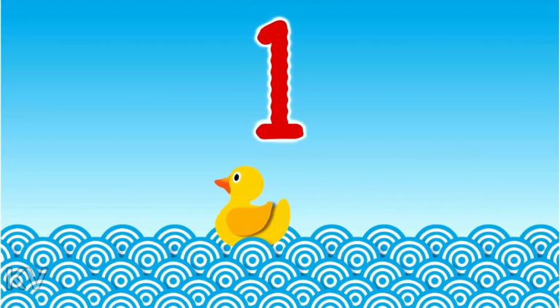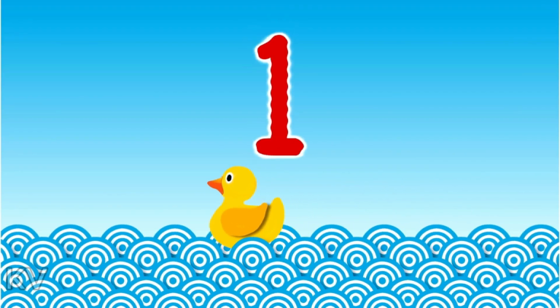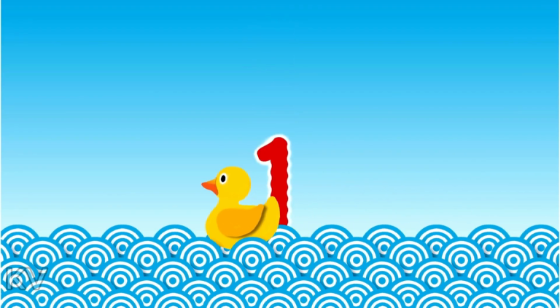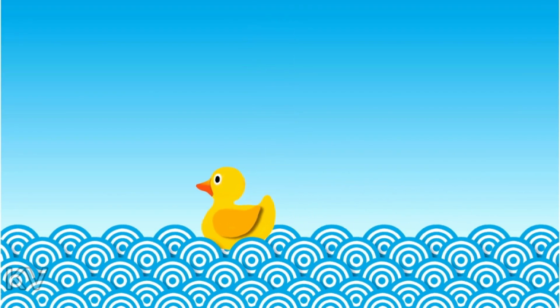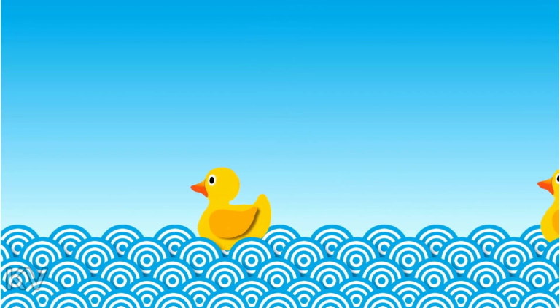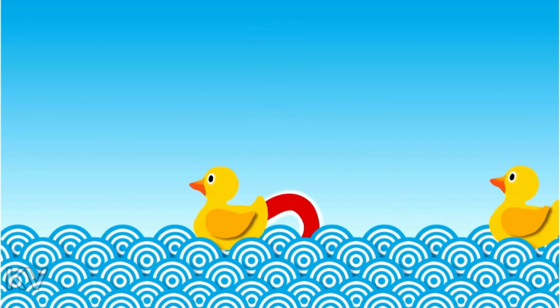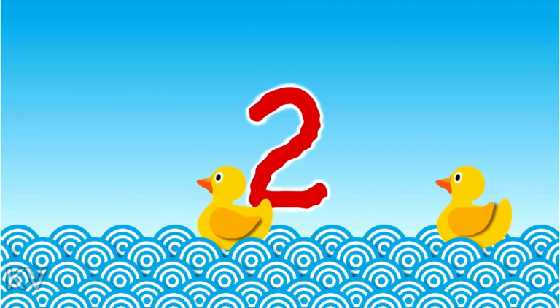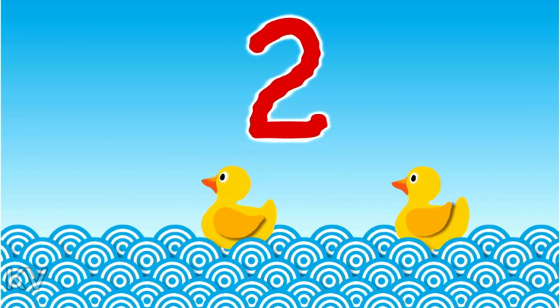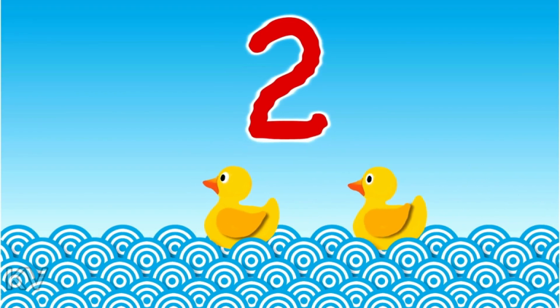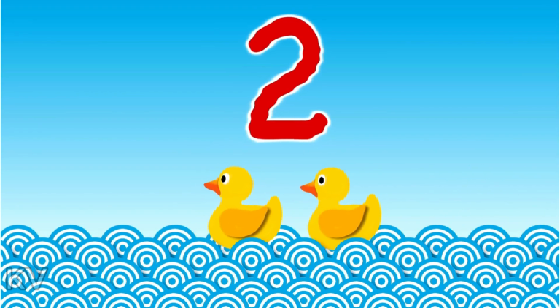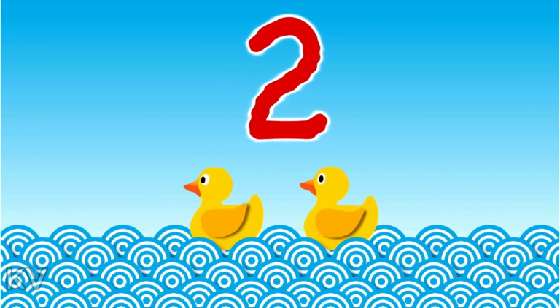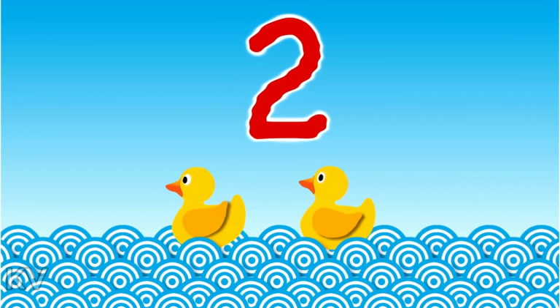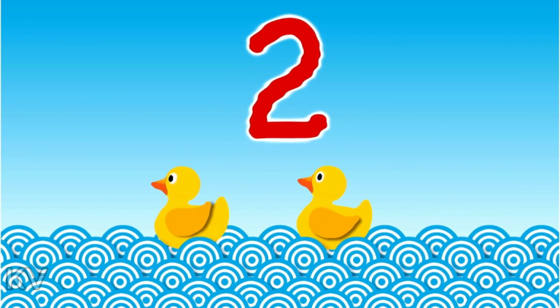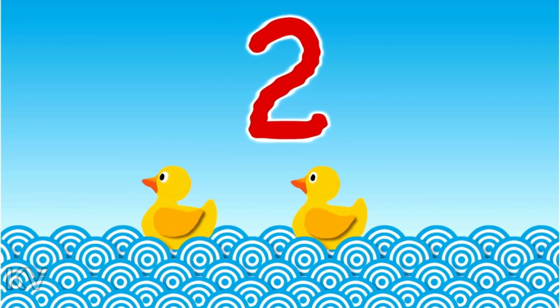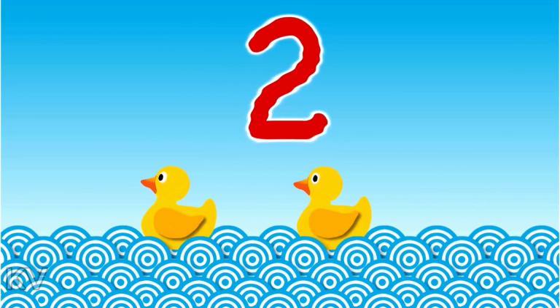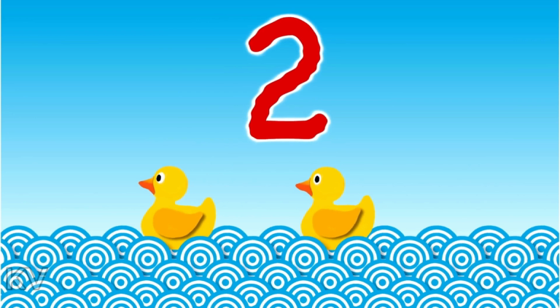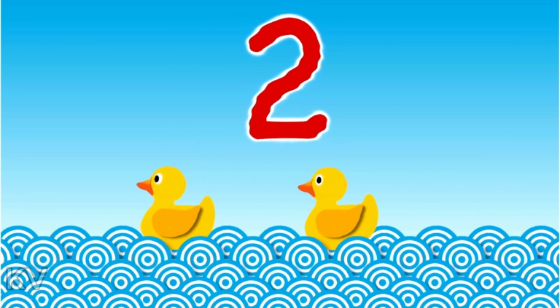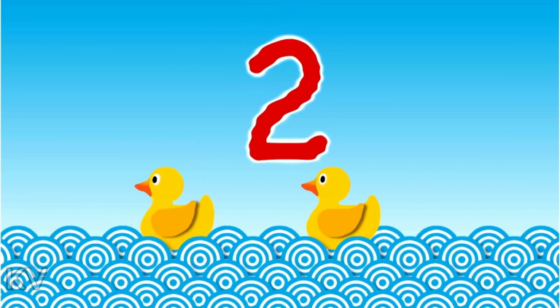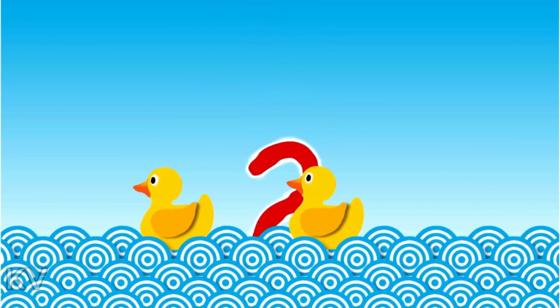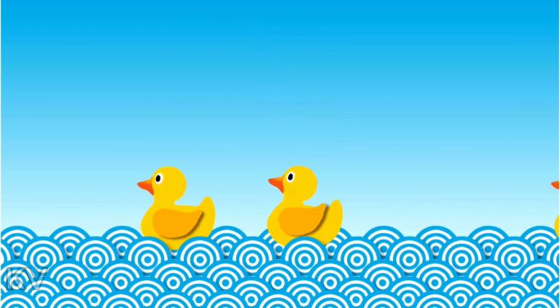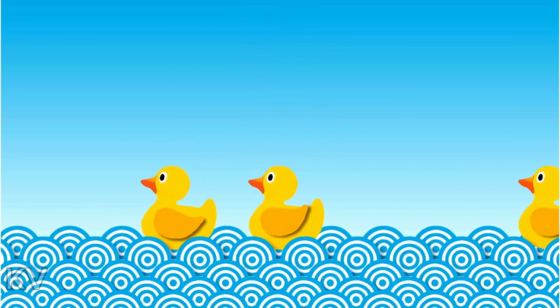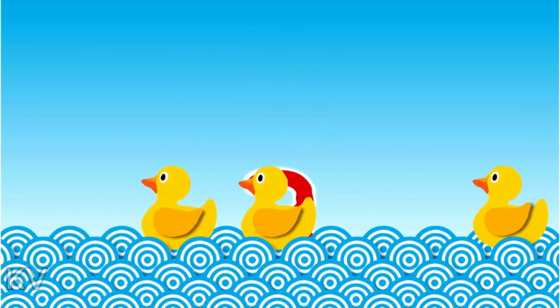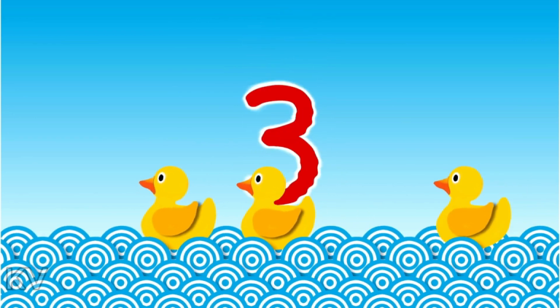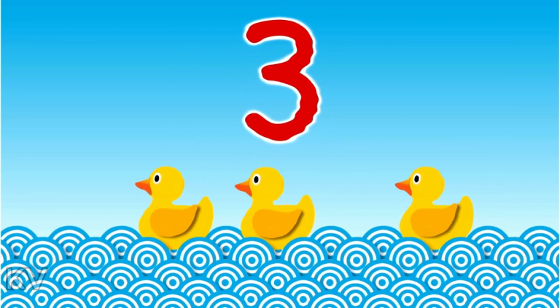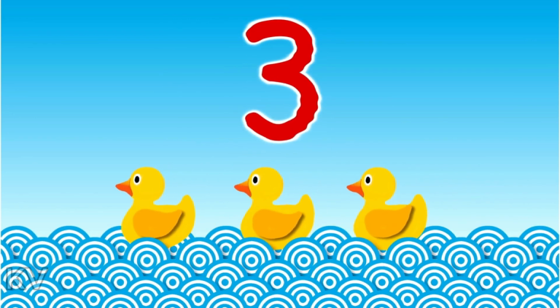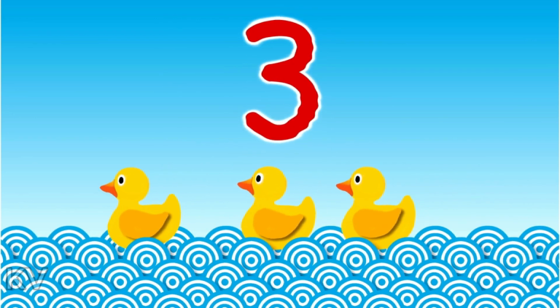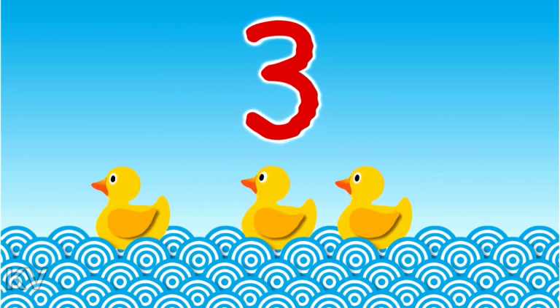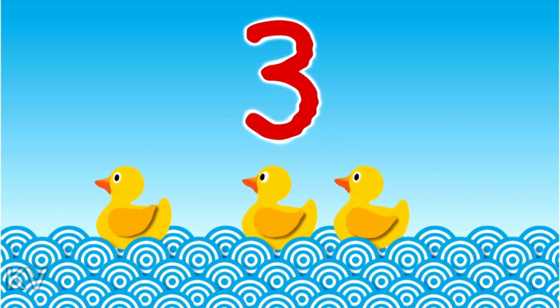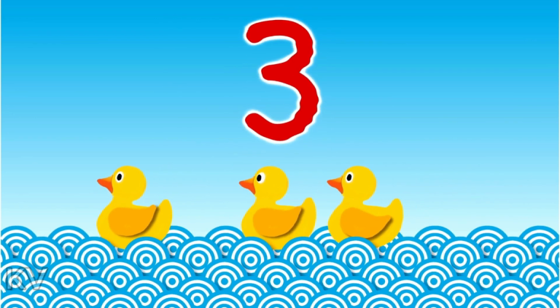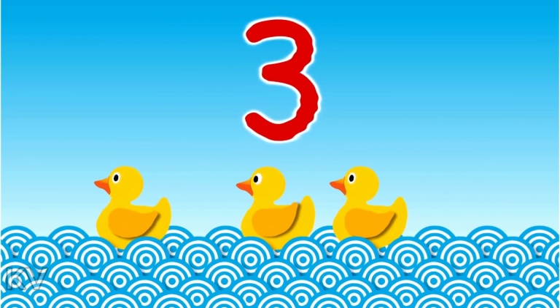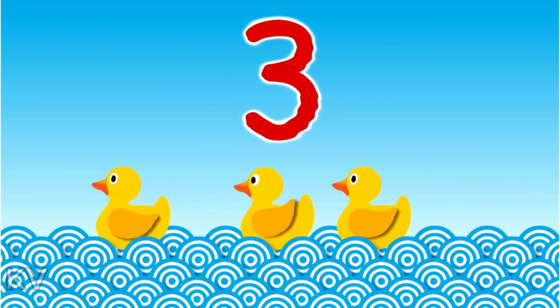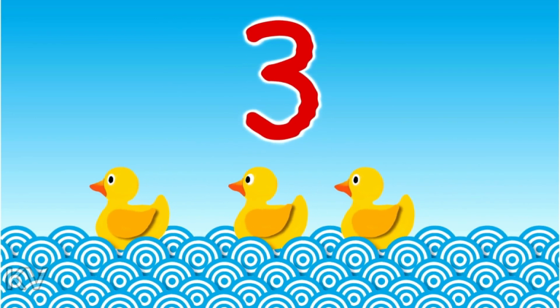Three plus two is five, two plus four is six, what are we waiting for?